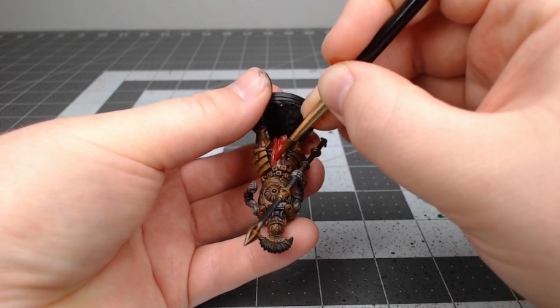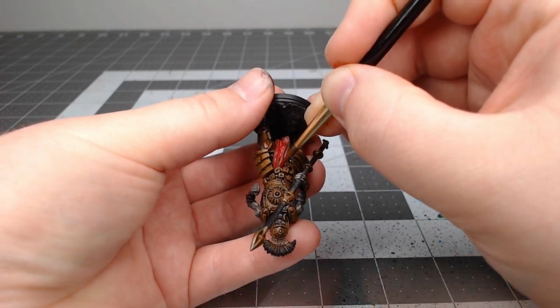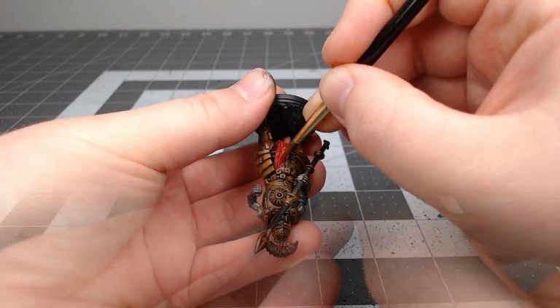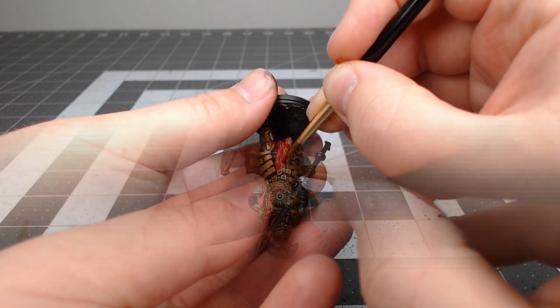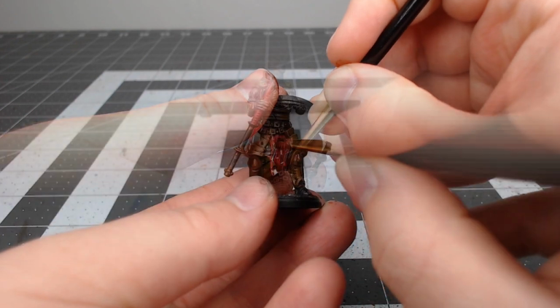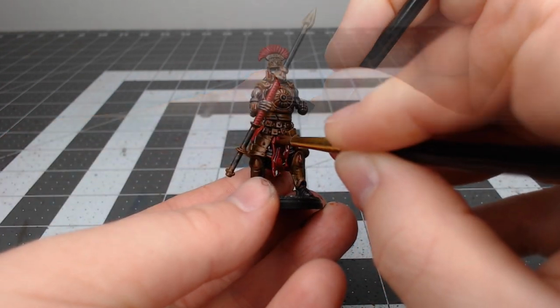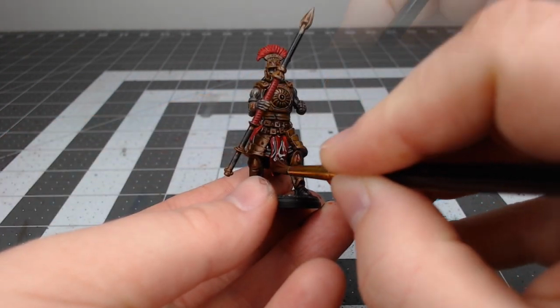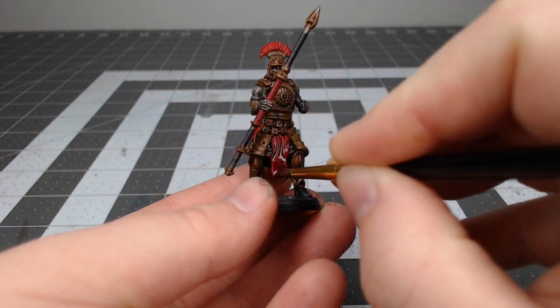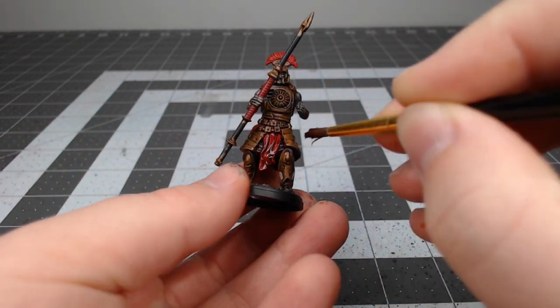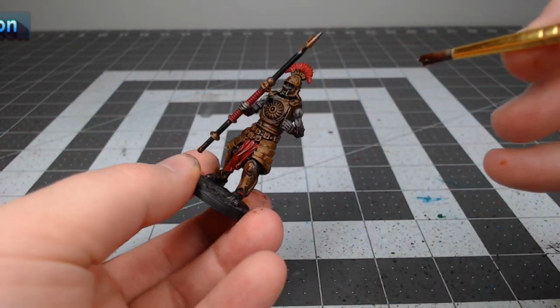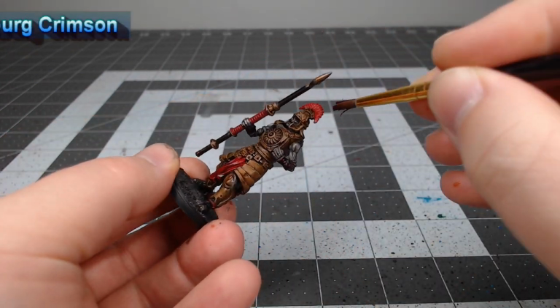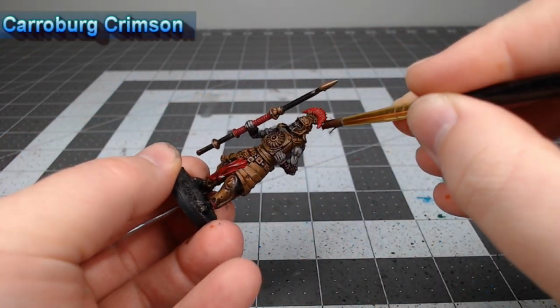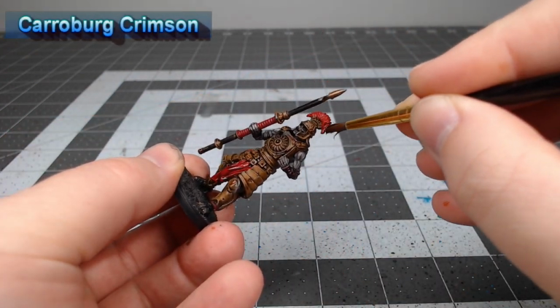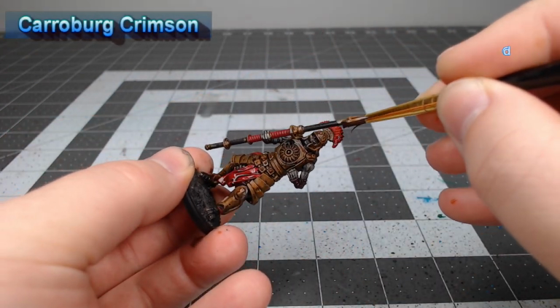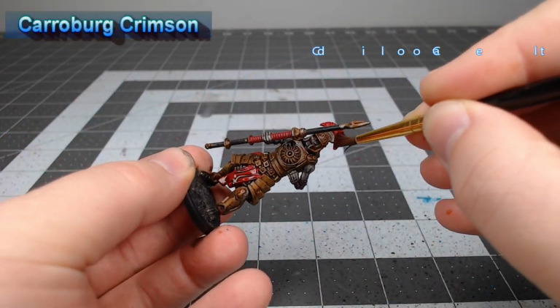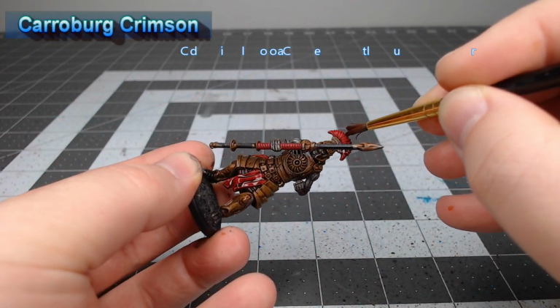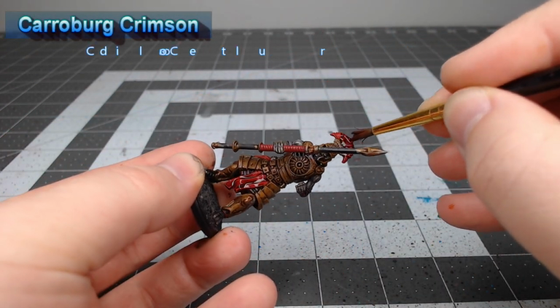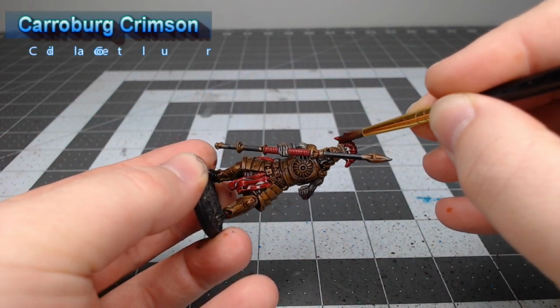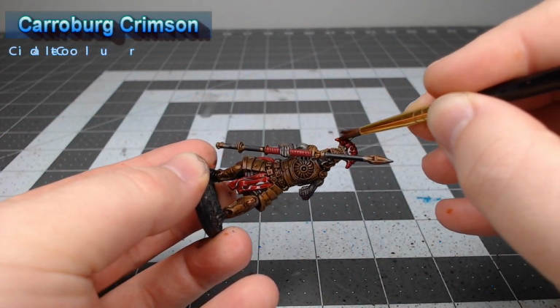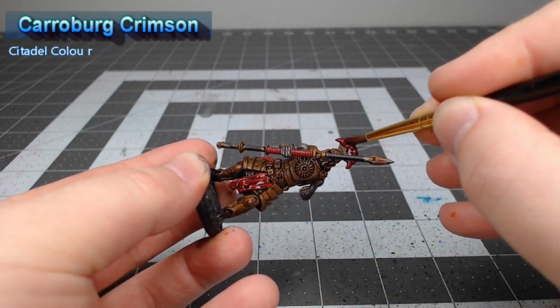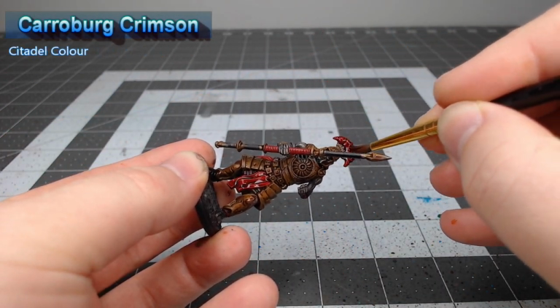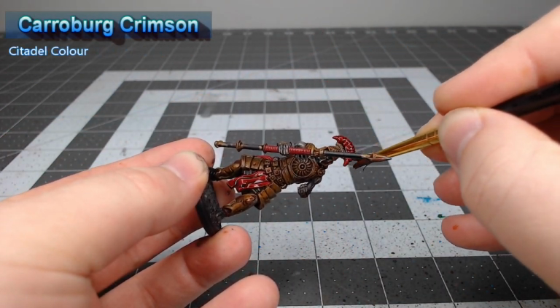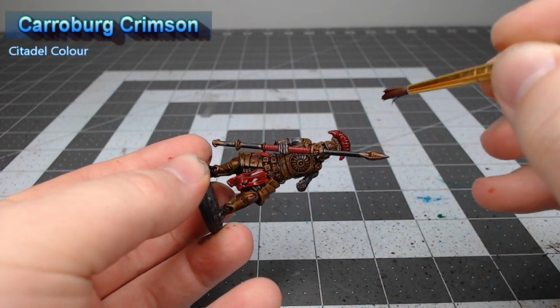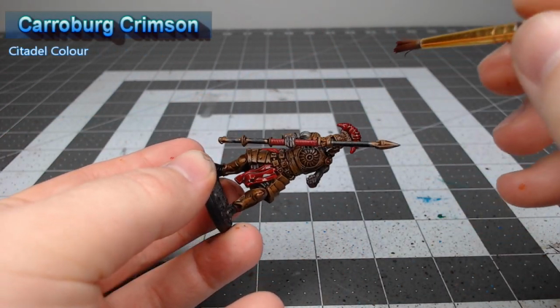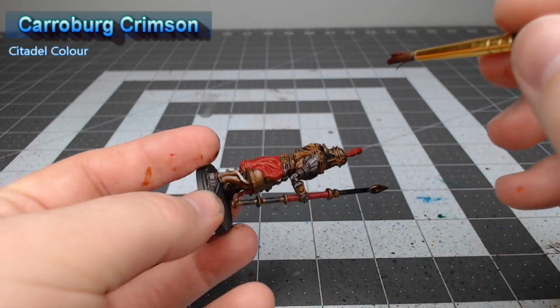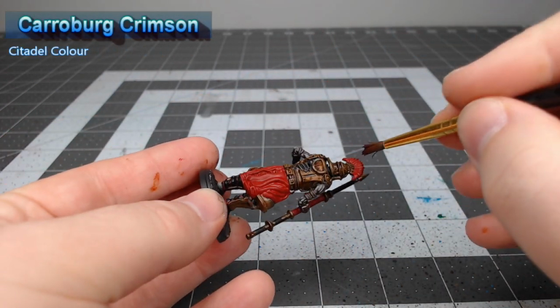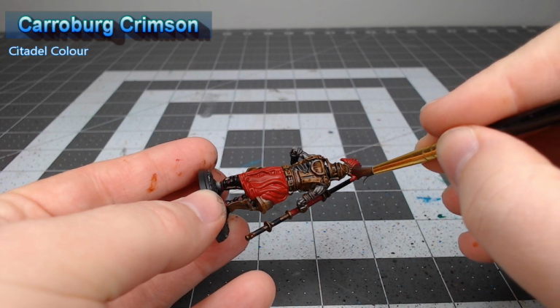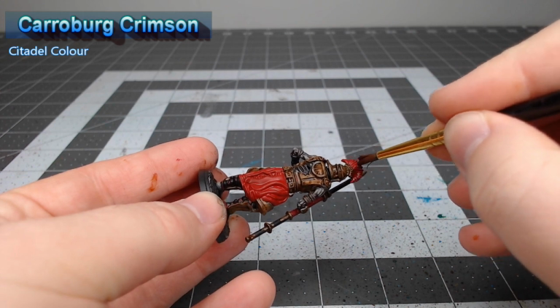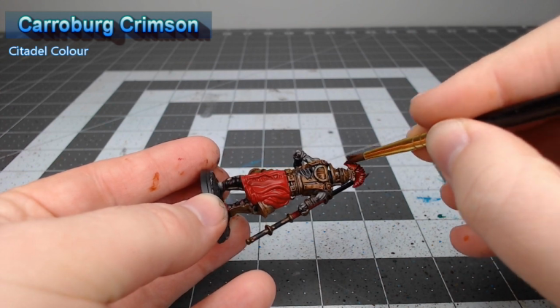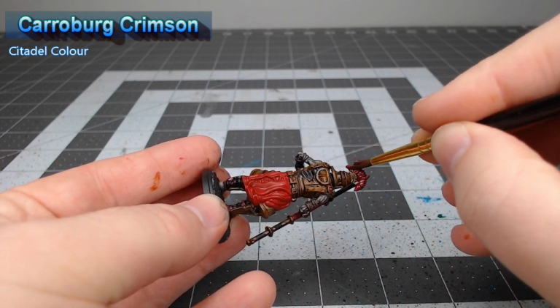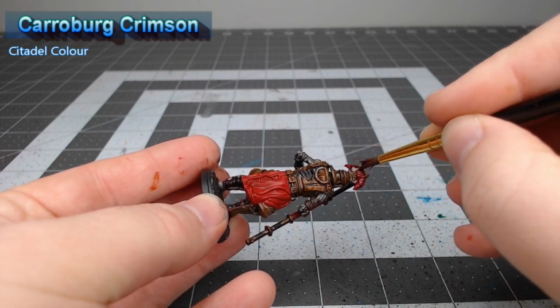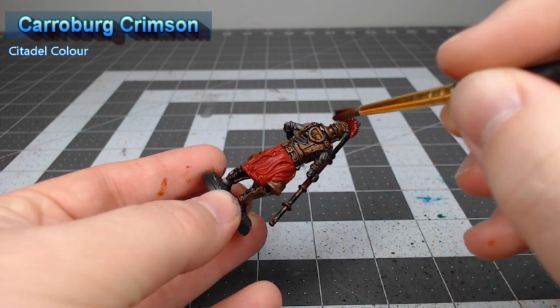We're gonna shade the tabards and plumes using Carroburg Crimson. You can go as heavy as you'd like with this — it won't affect the end outcome too much.